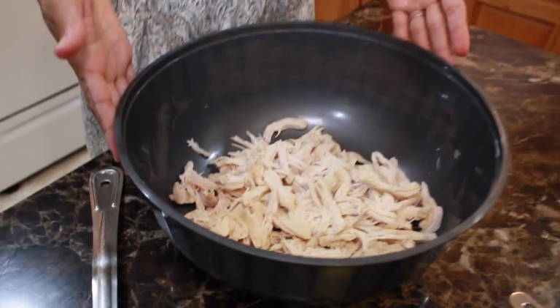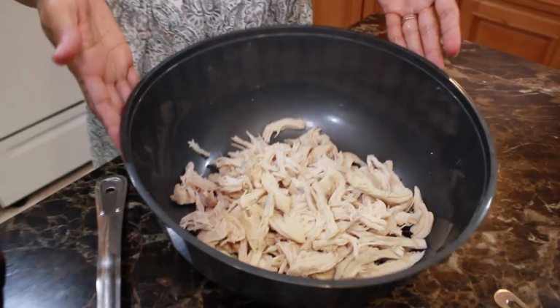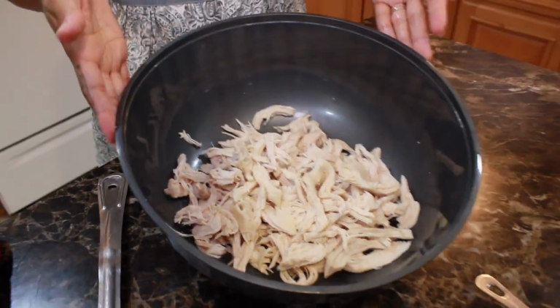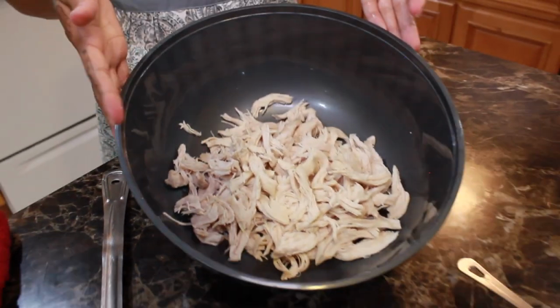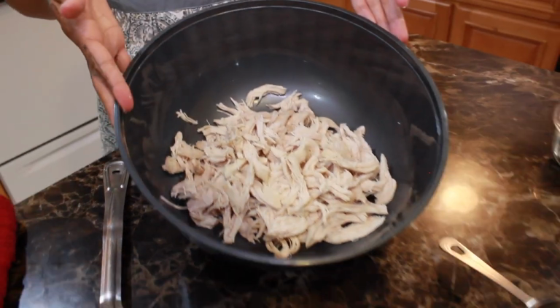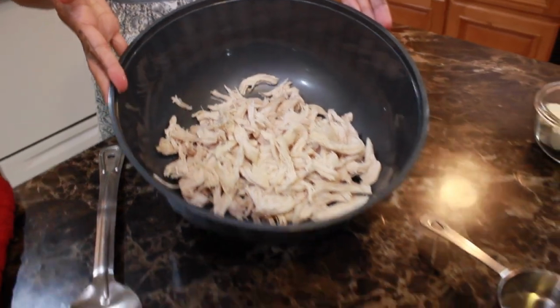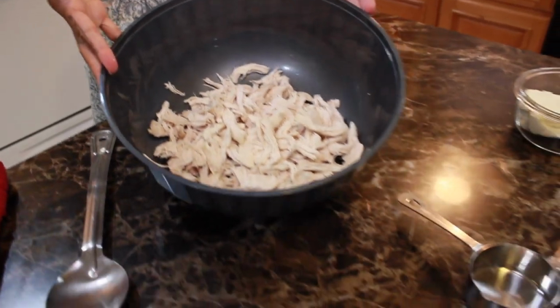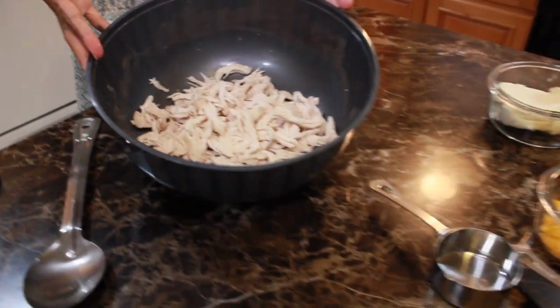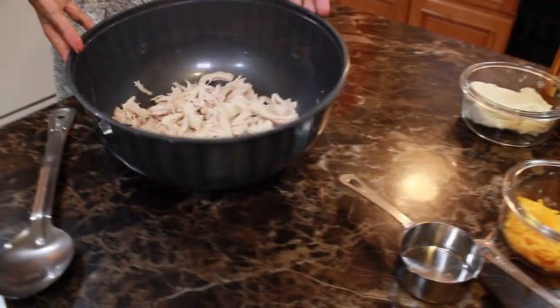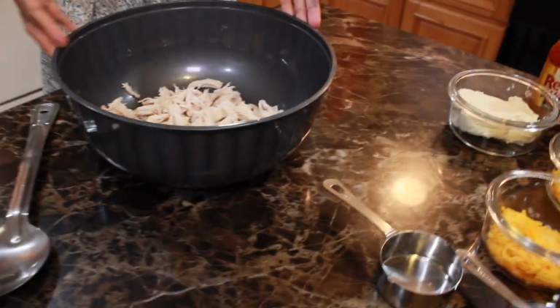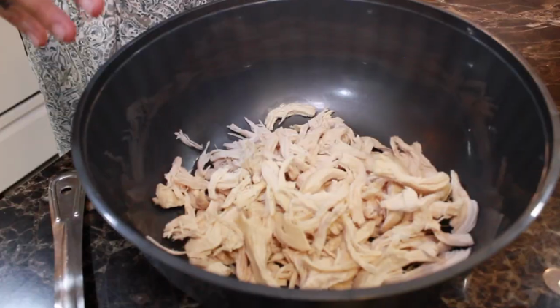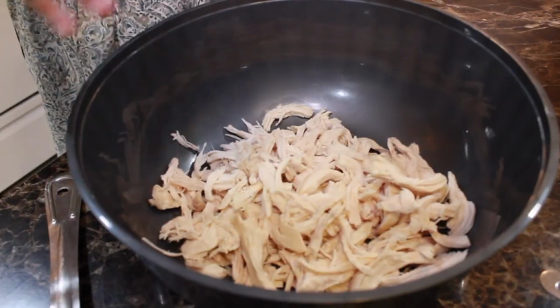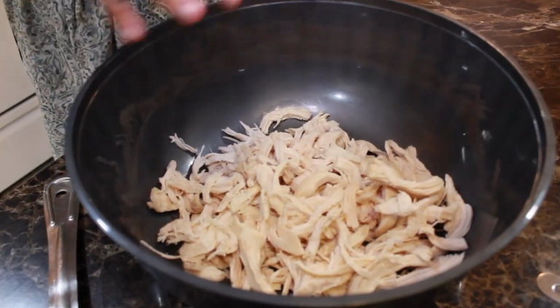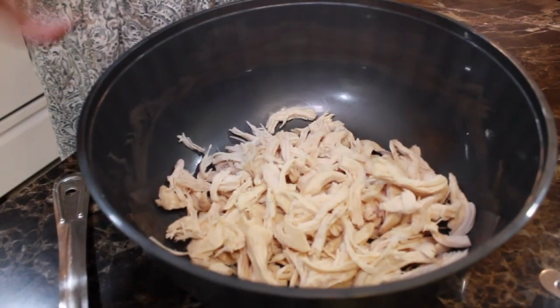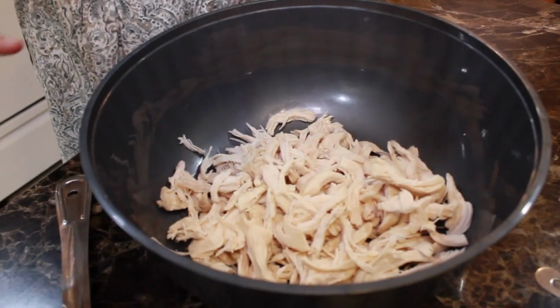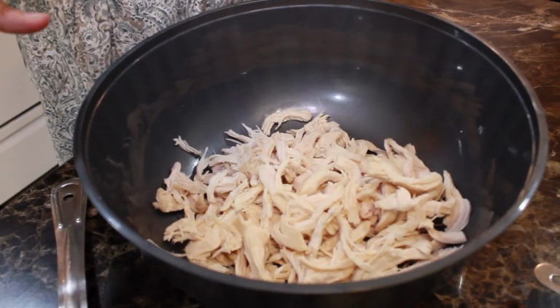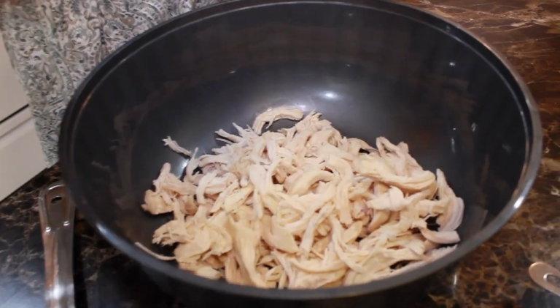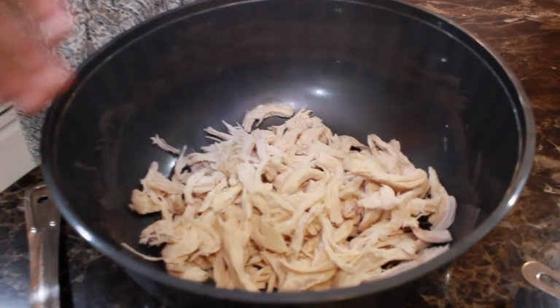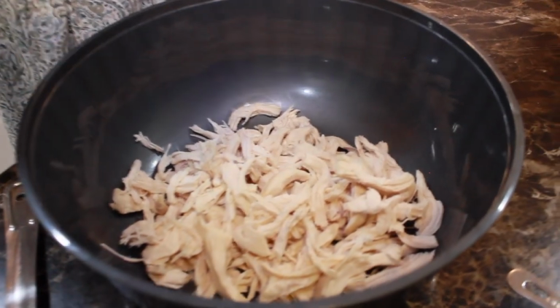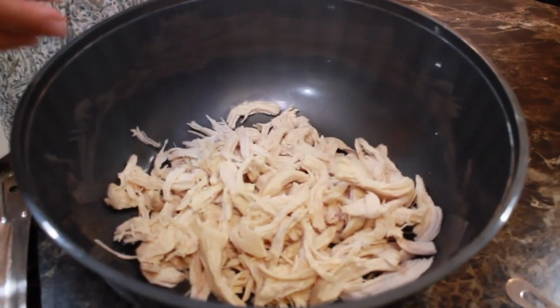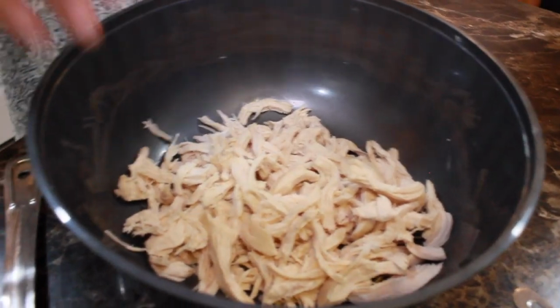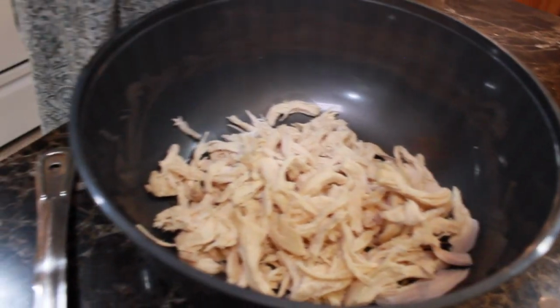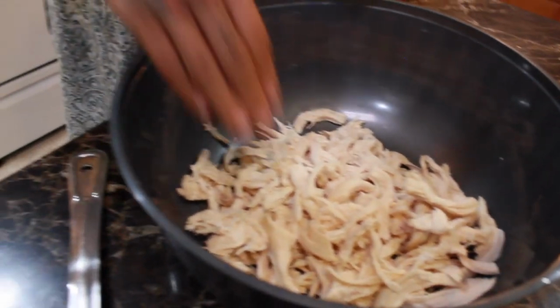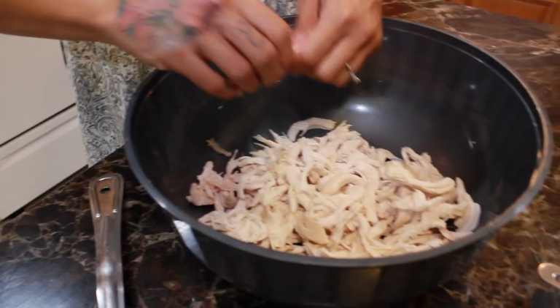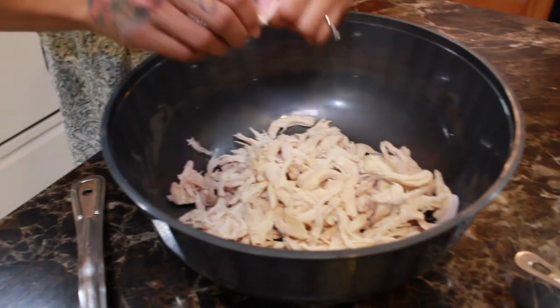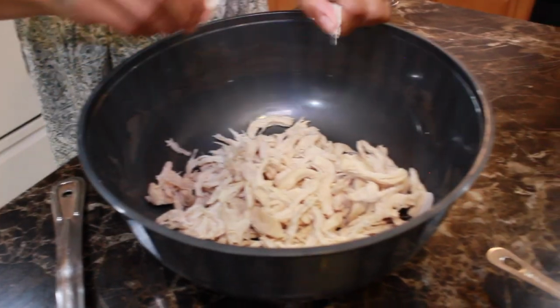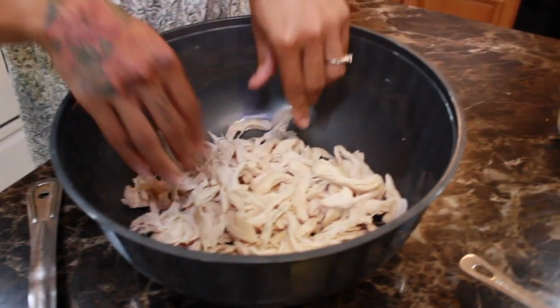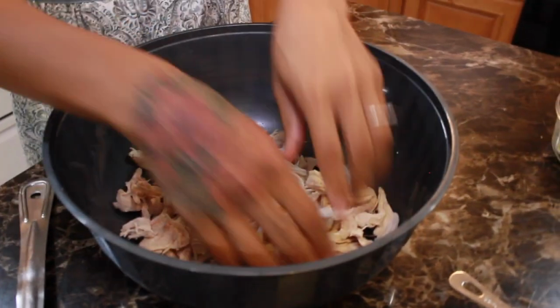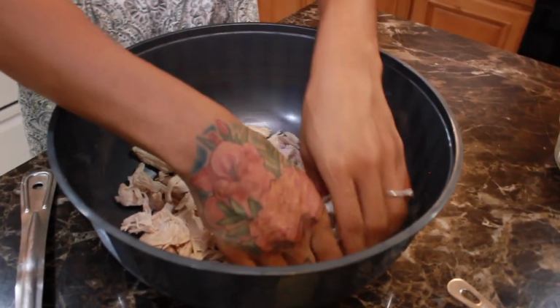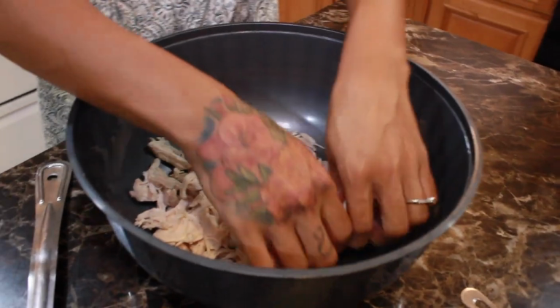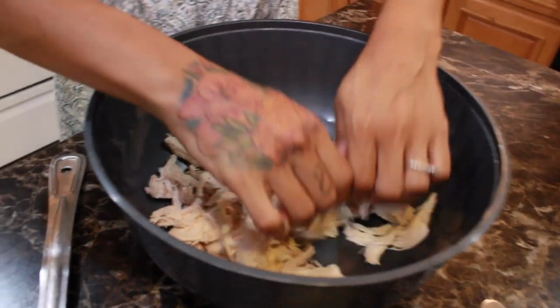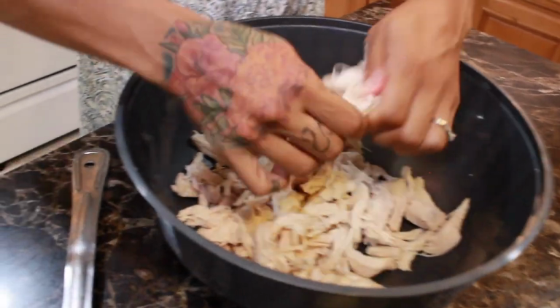Here you have the shredded chicken breast. The shreds are pretty long, so I'm just going to go in and try to break them apart a little bit more.